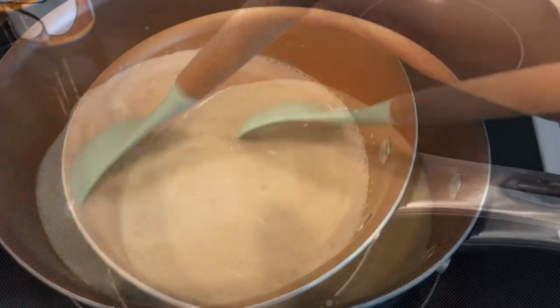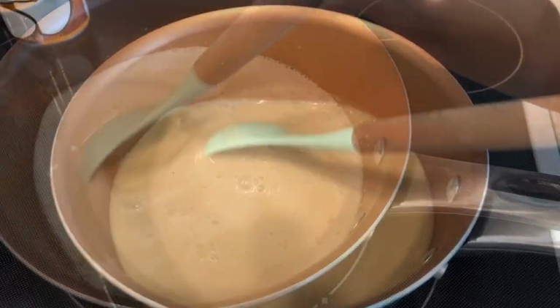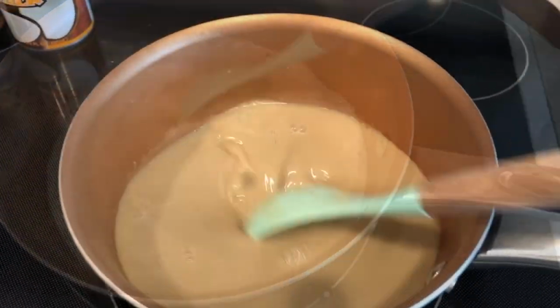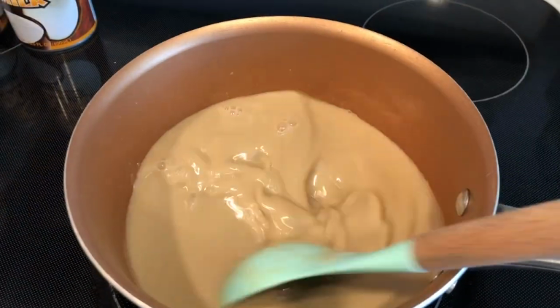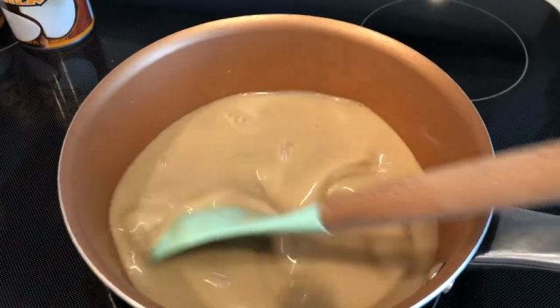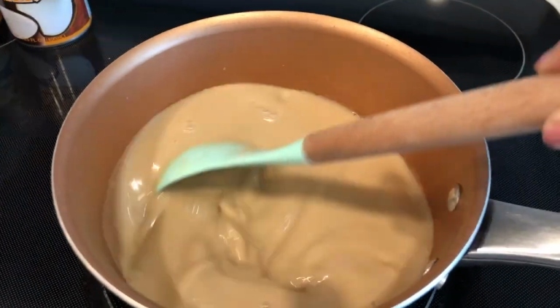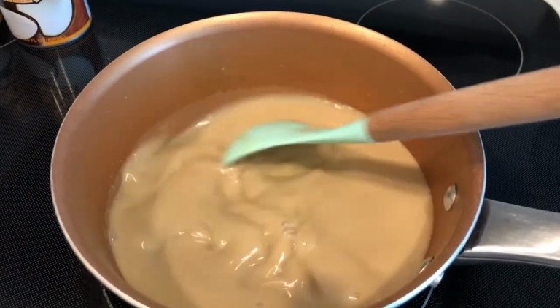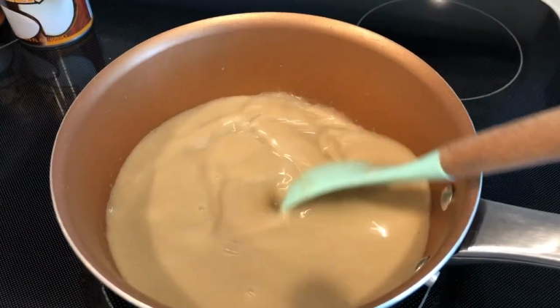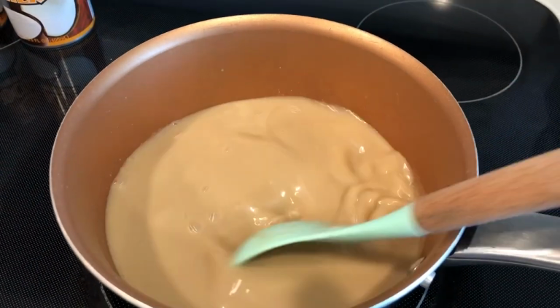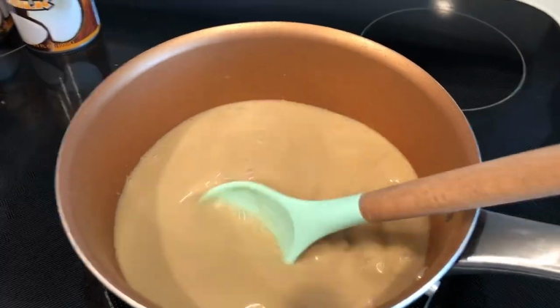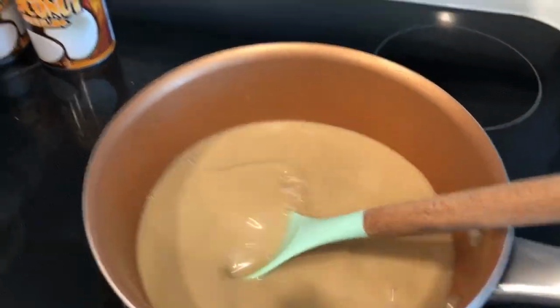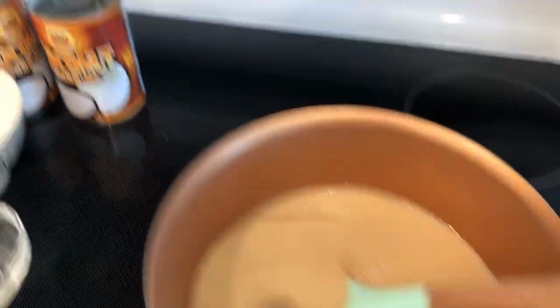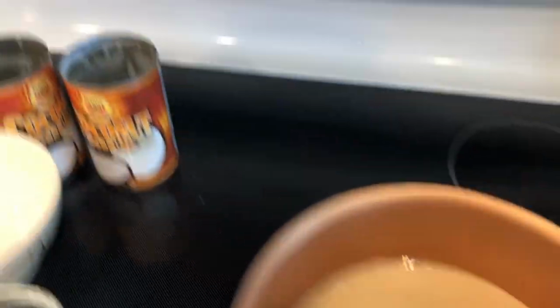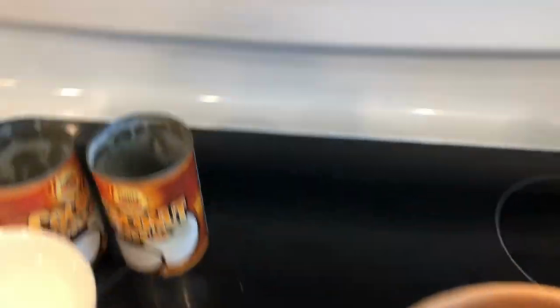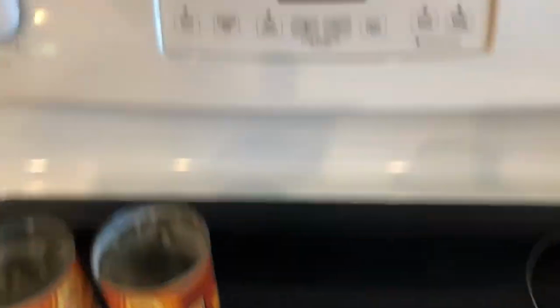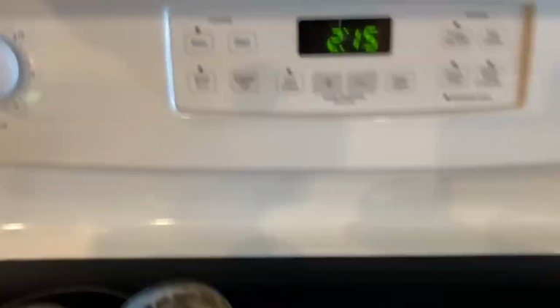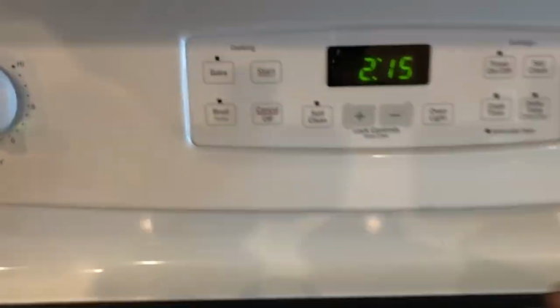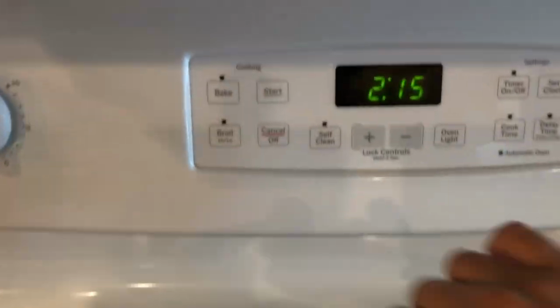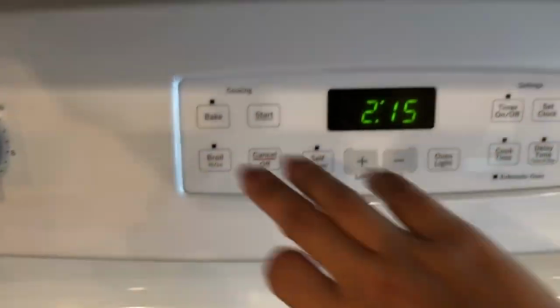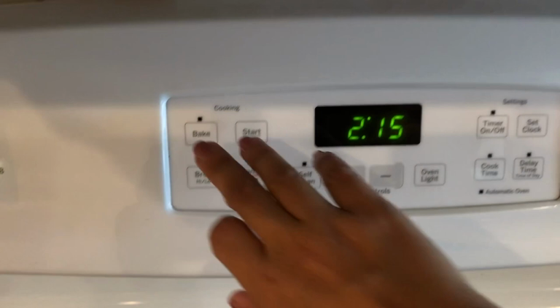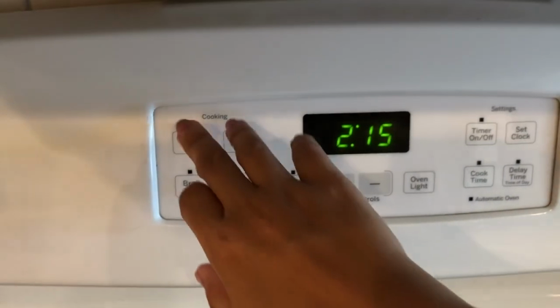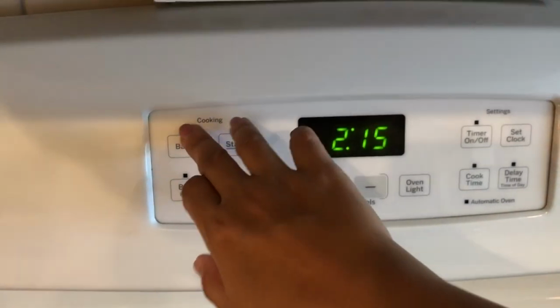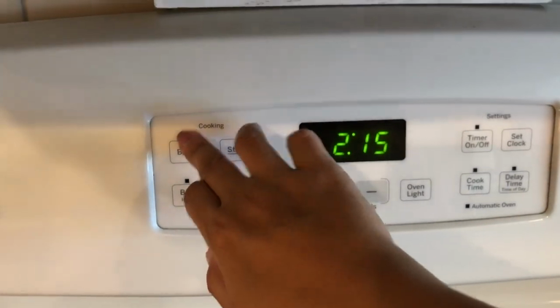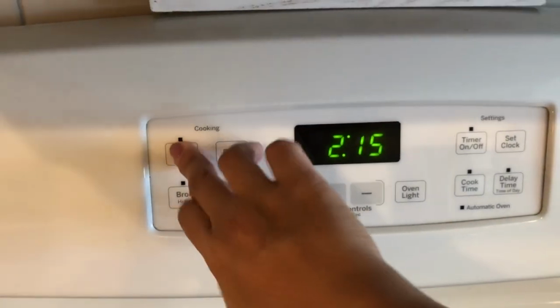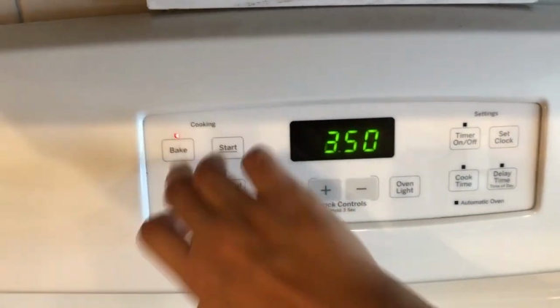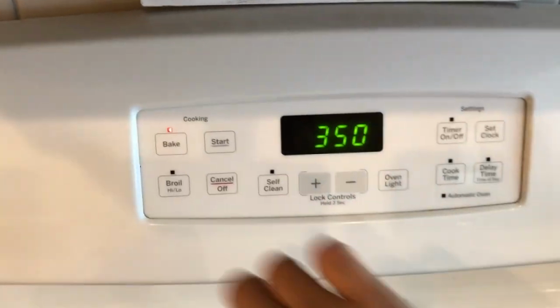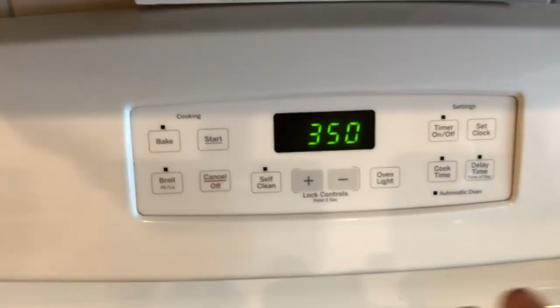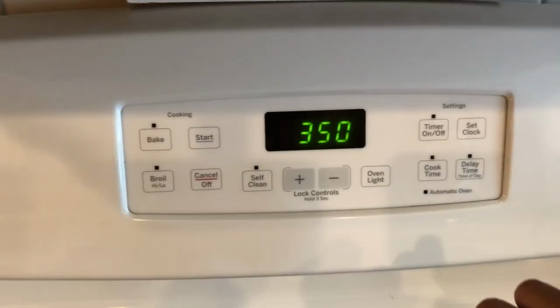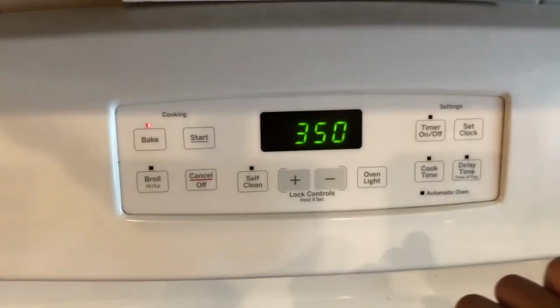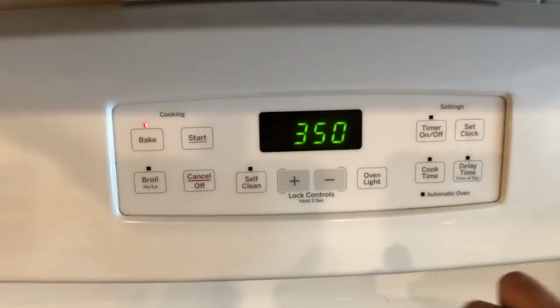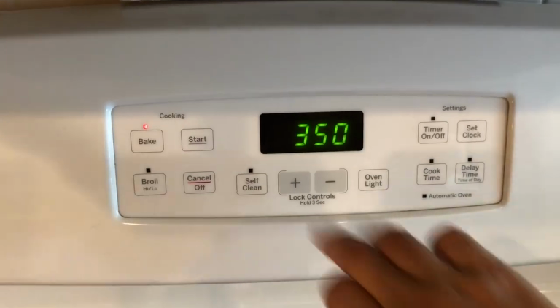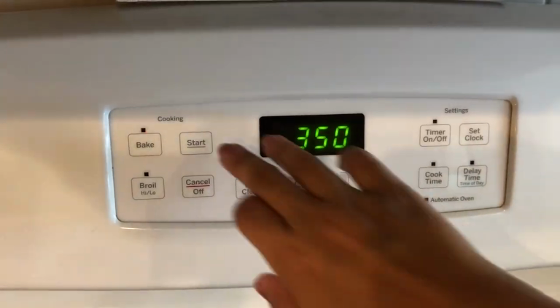While this is heating up, go ahead and preheat your oven to 350 degrees.